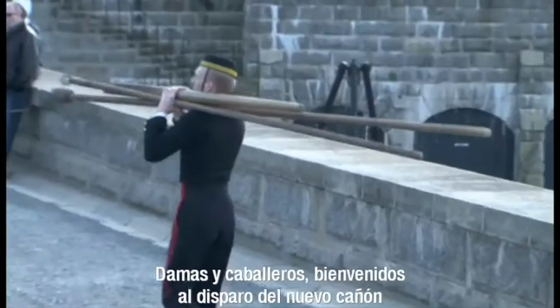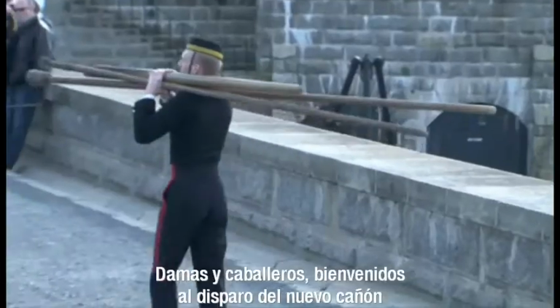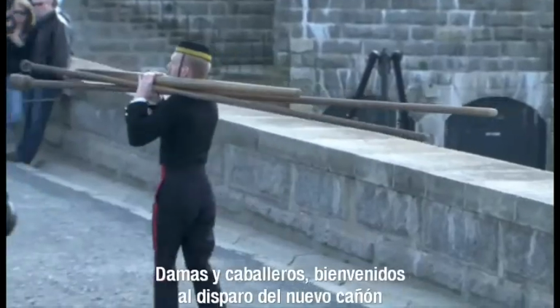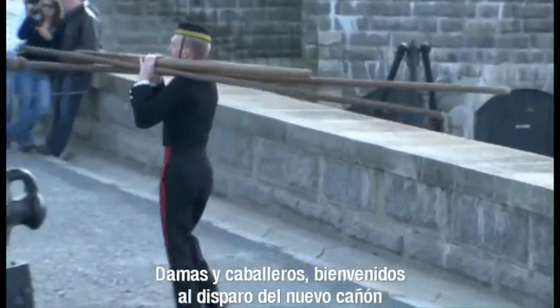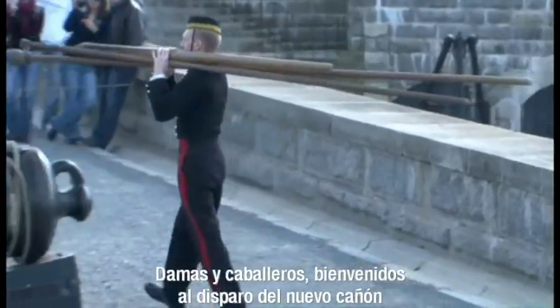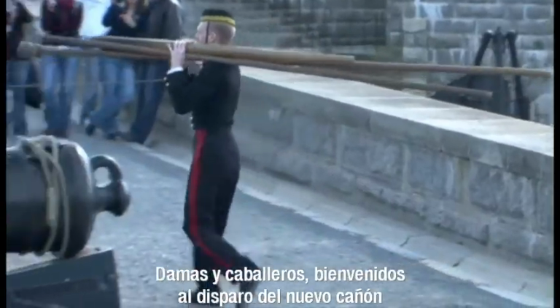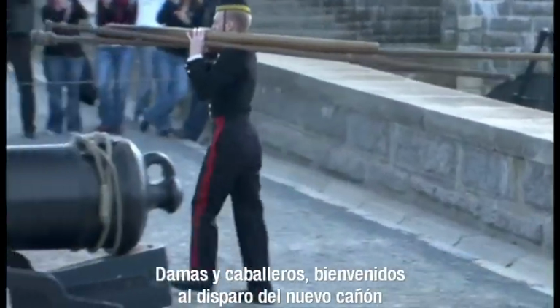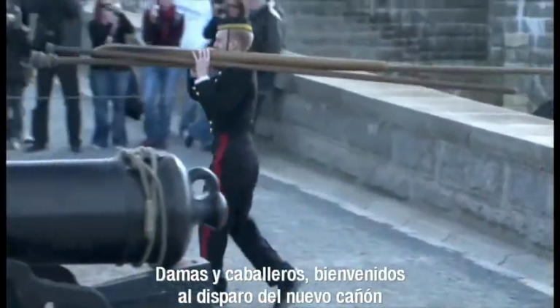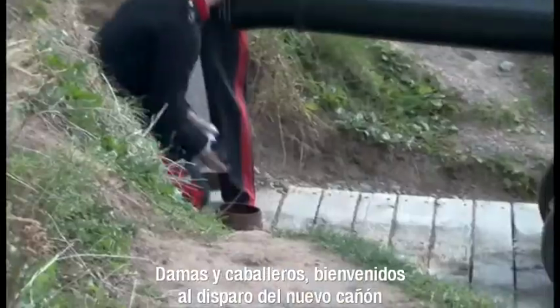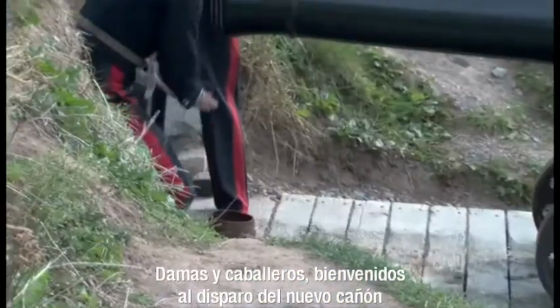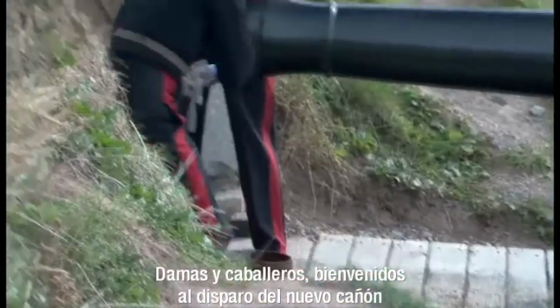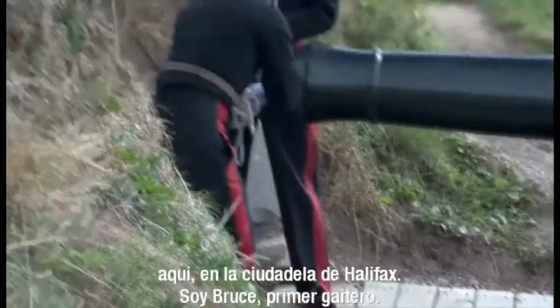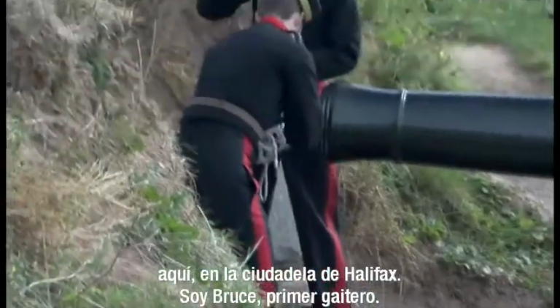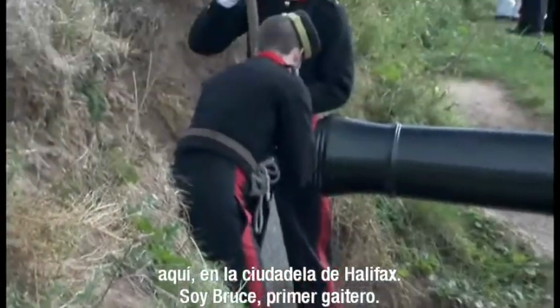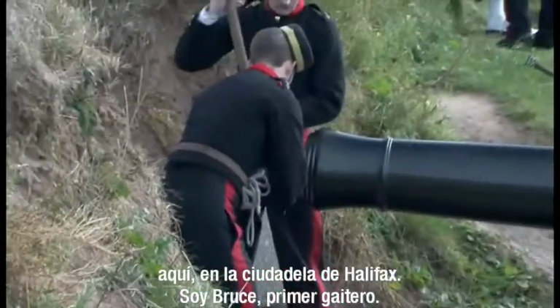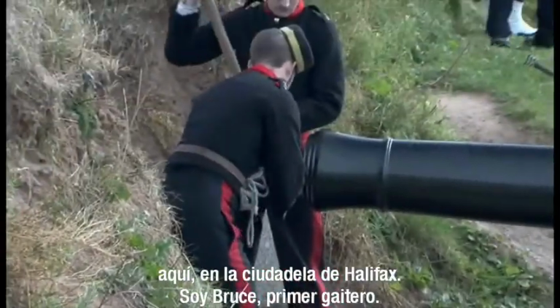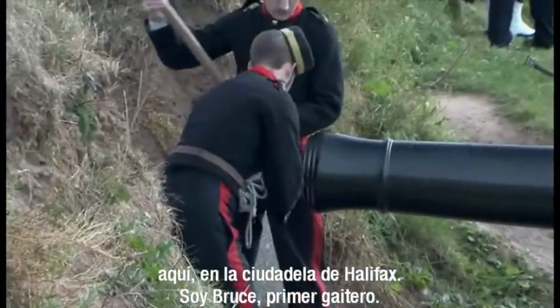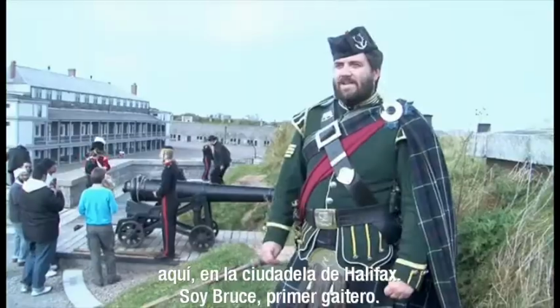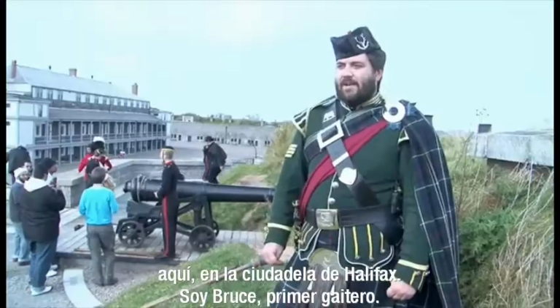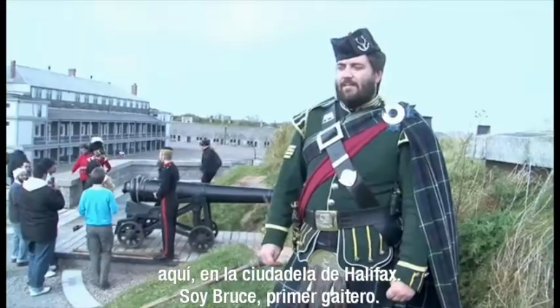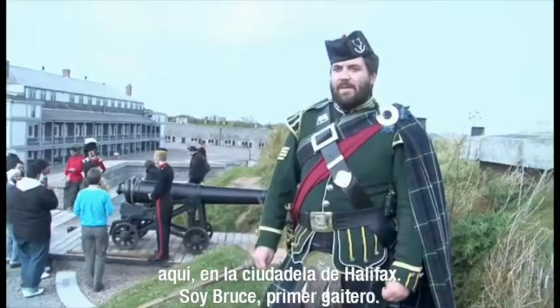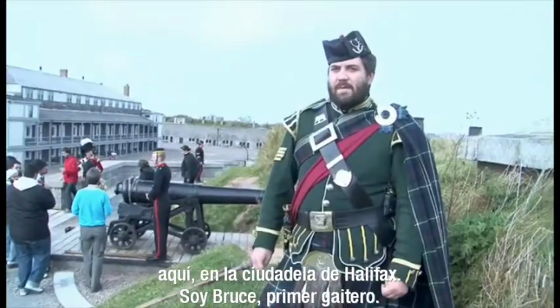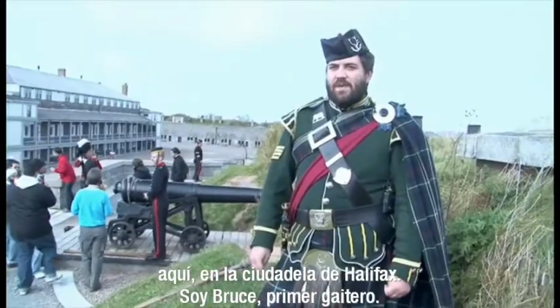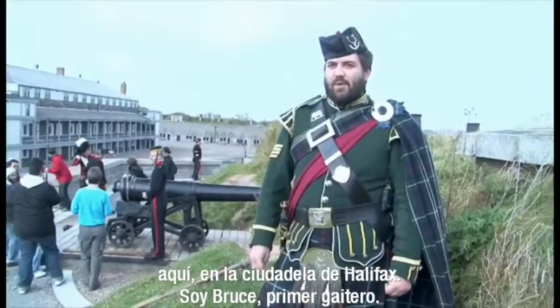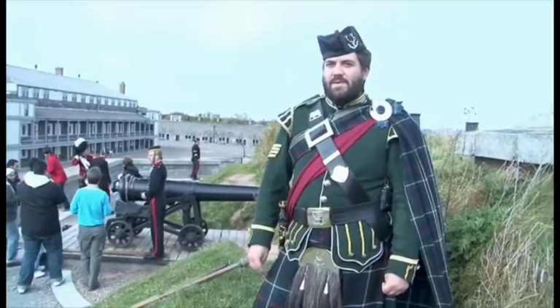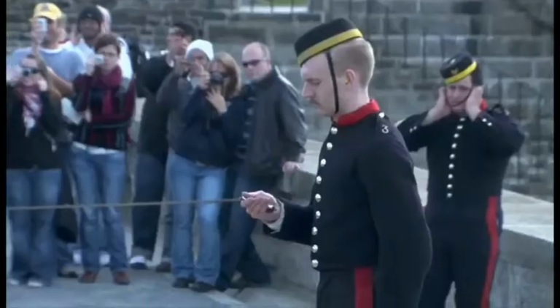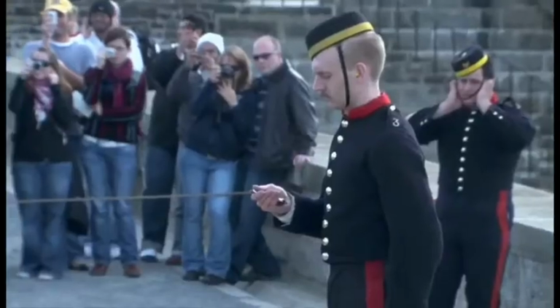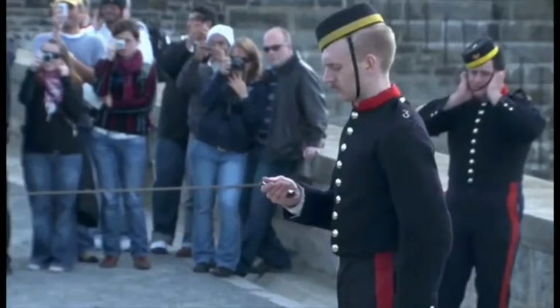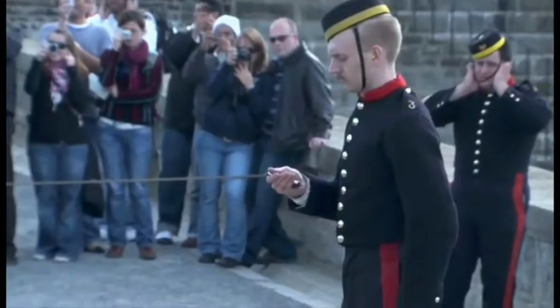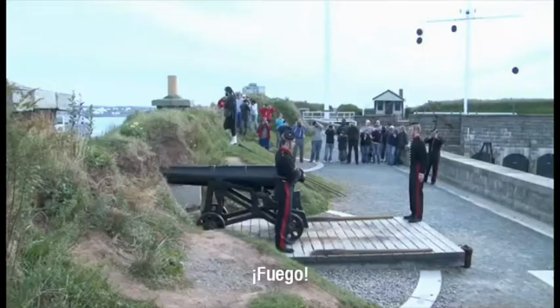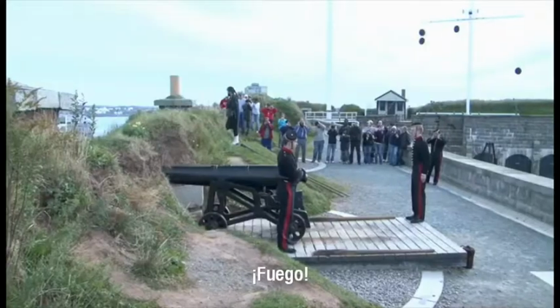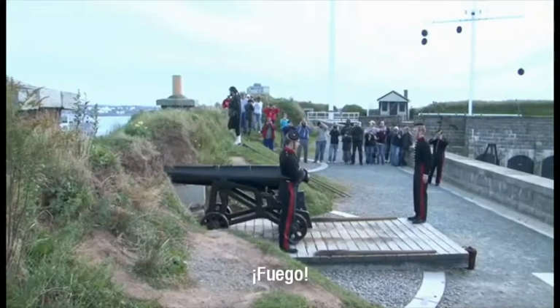Welcome ladies and gentlemen to the firing of the Noon Gun today here at the Halifax Citadel. My name is Pipe Major Bruce. Fire!